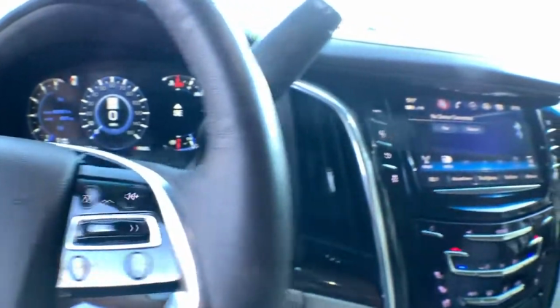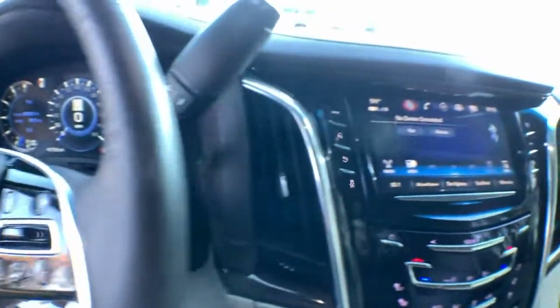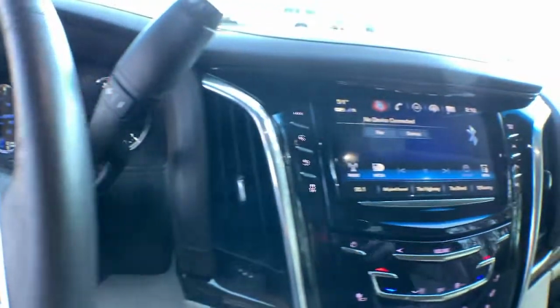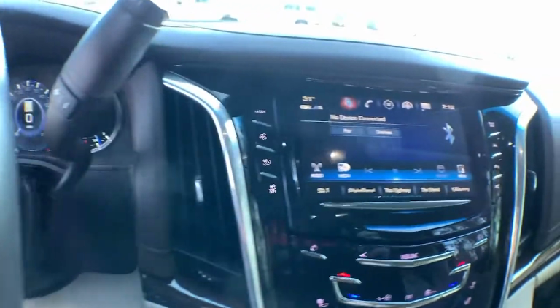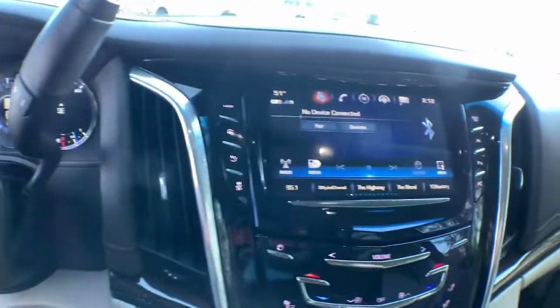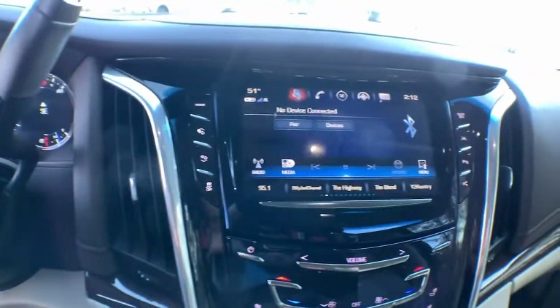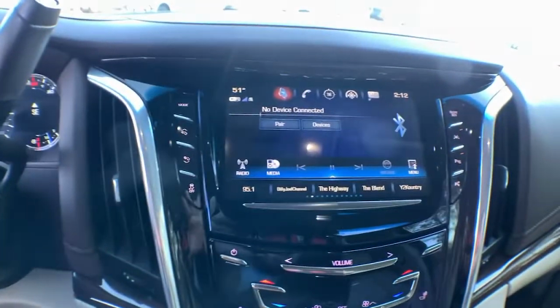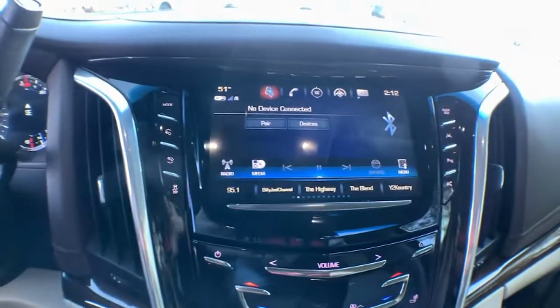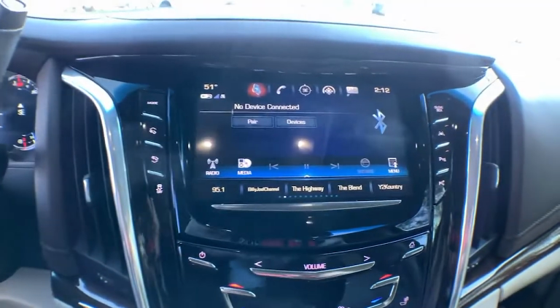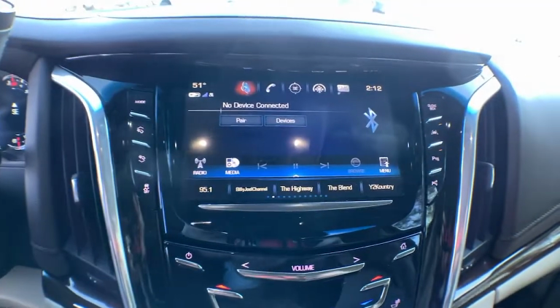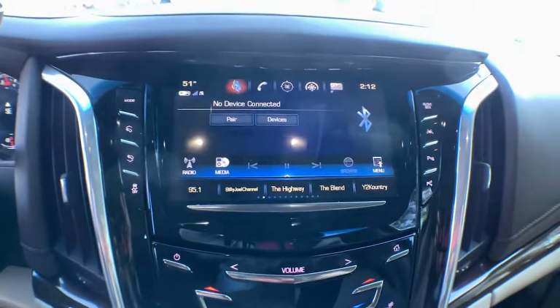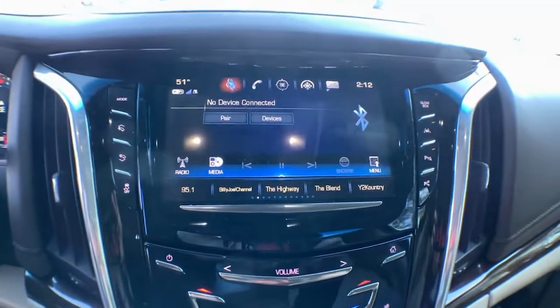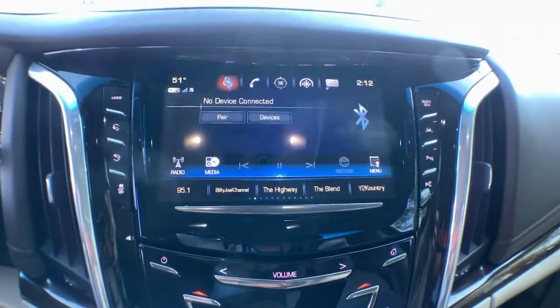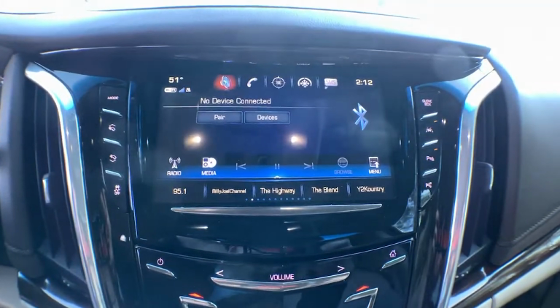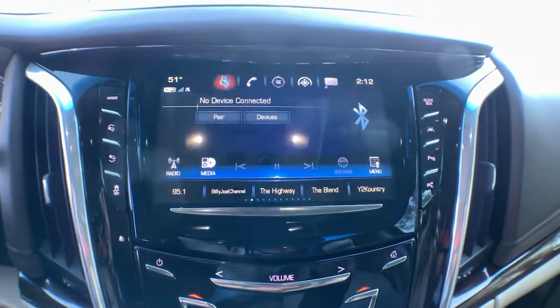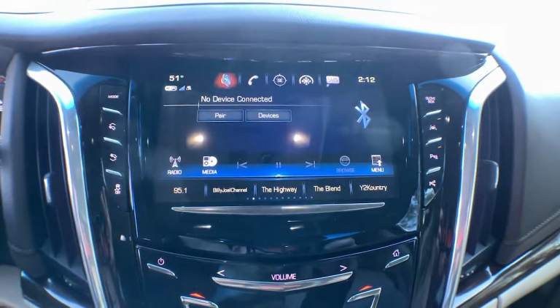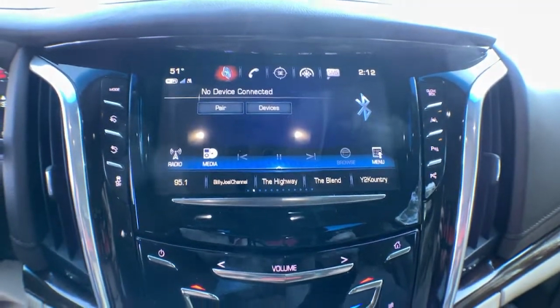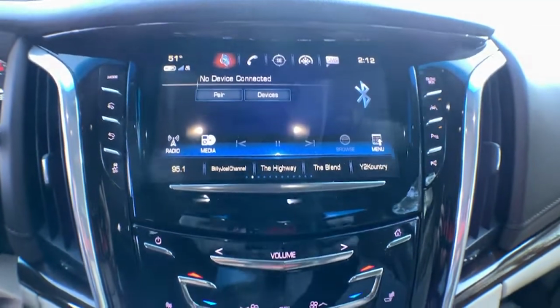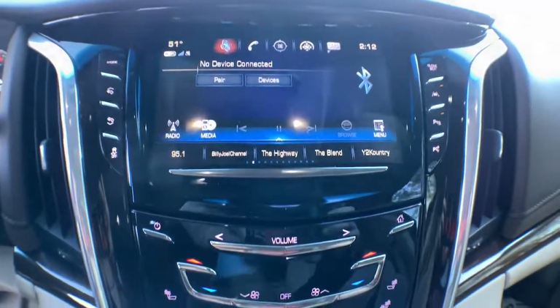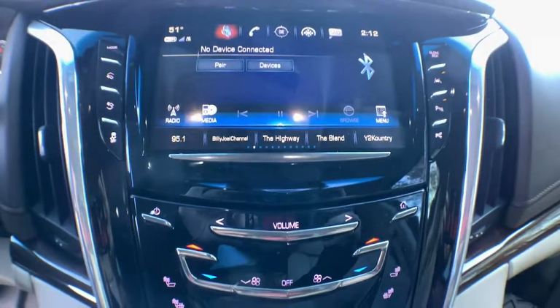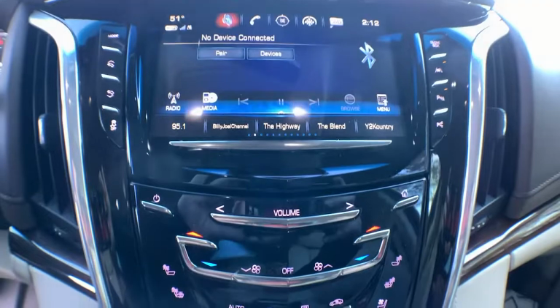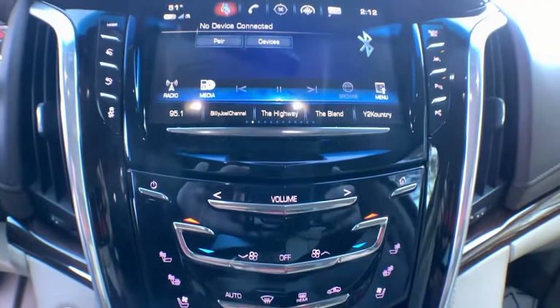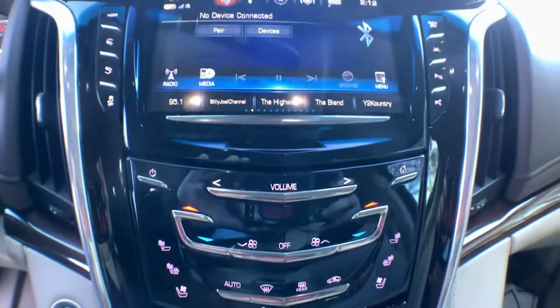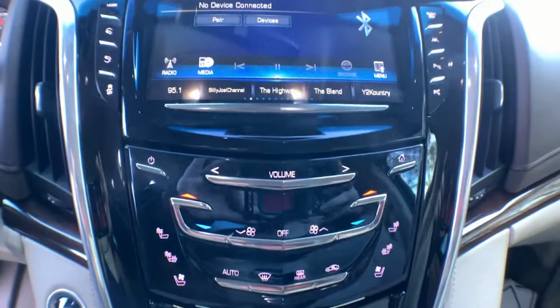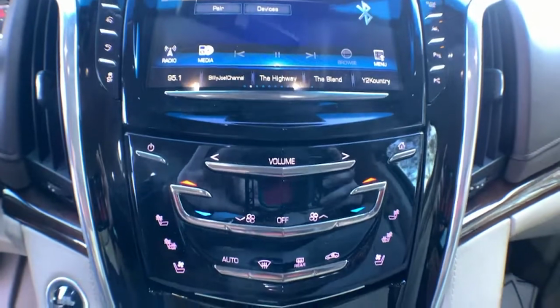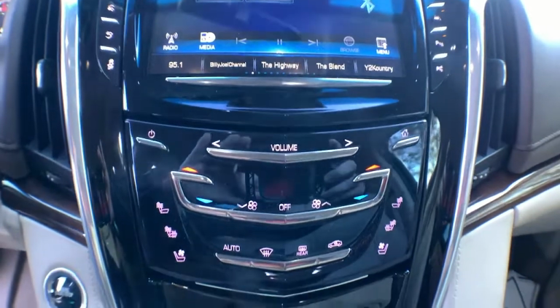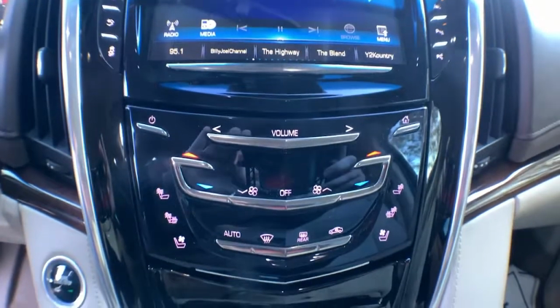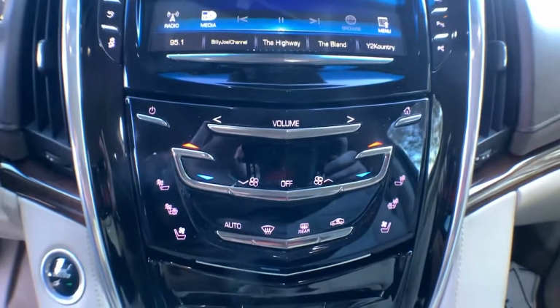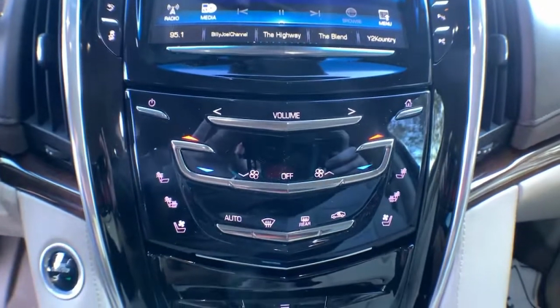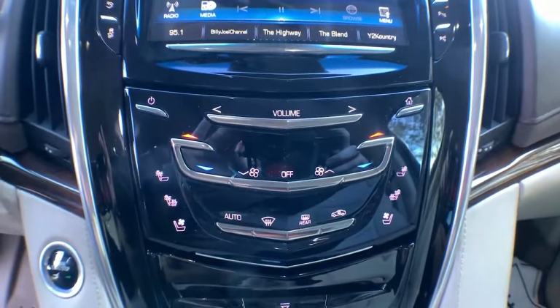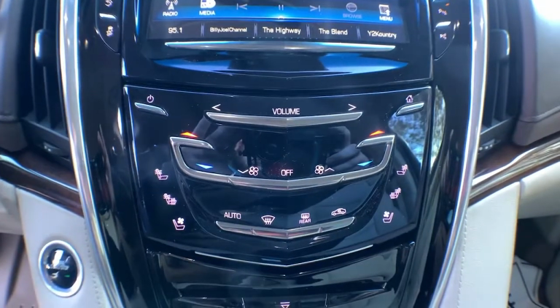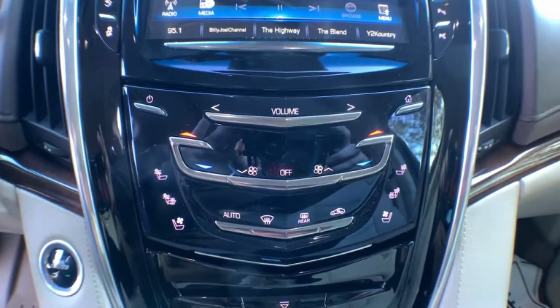Four-wheel drive, cooled front seat, keyless start, backup camera, lane-keeping assist.